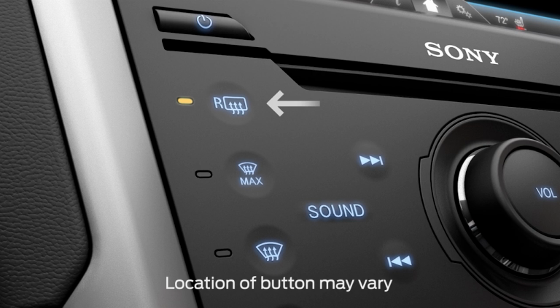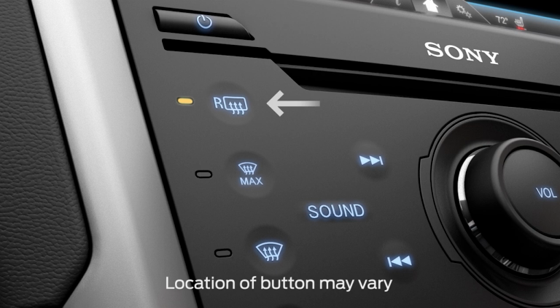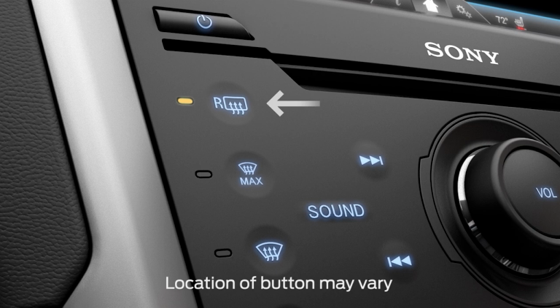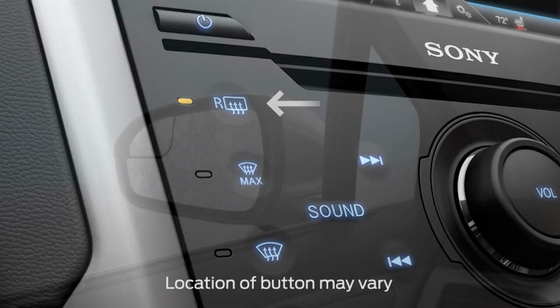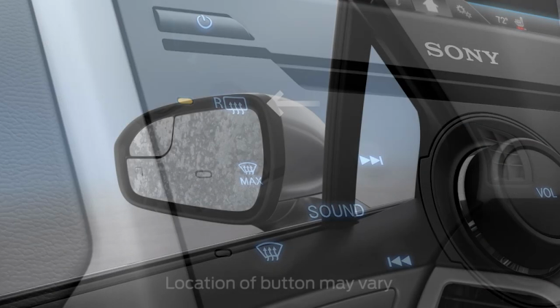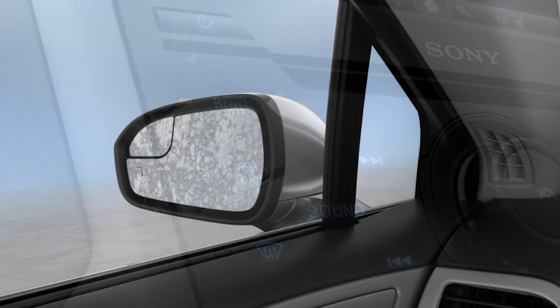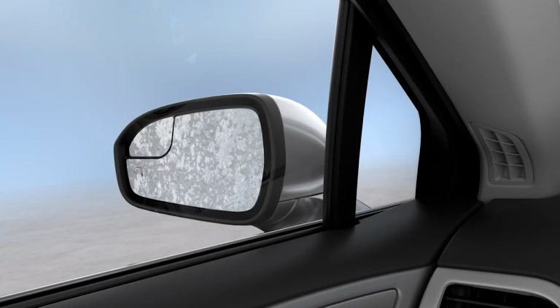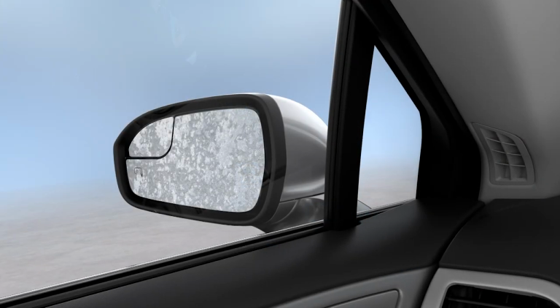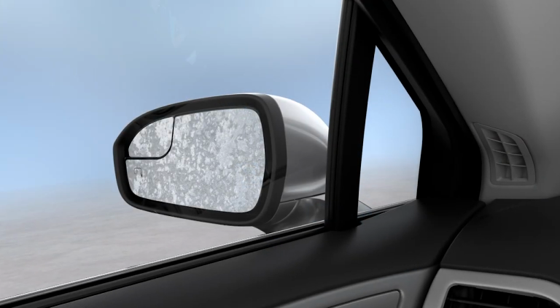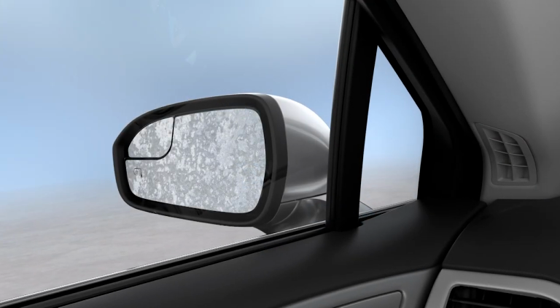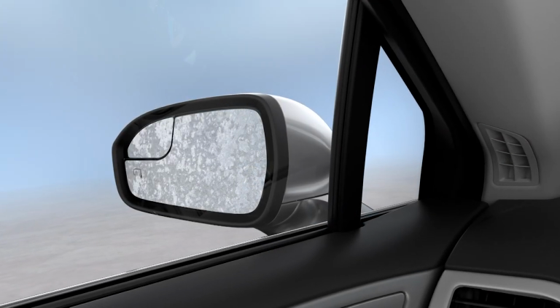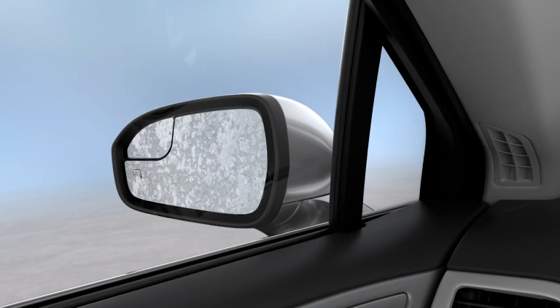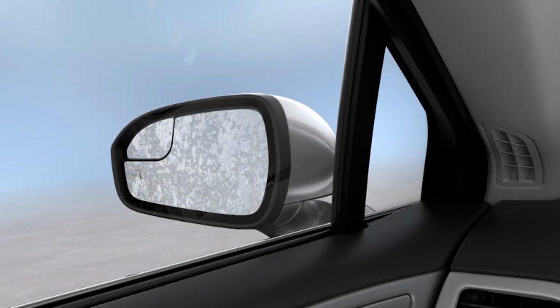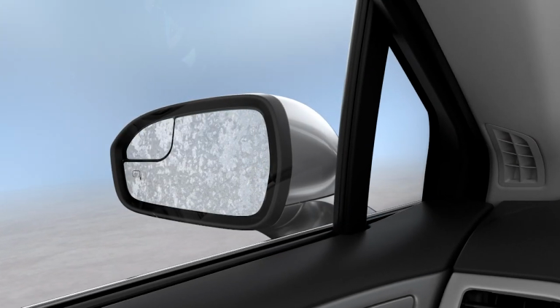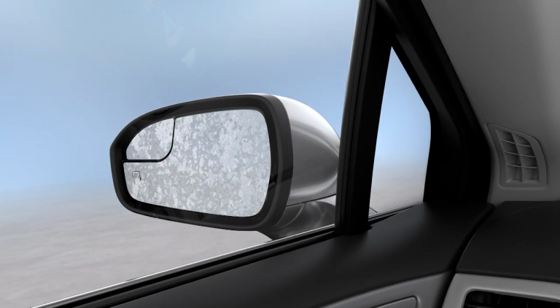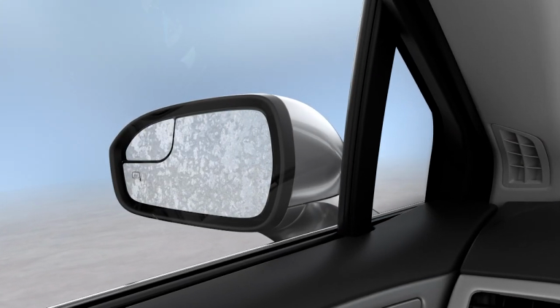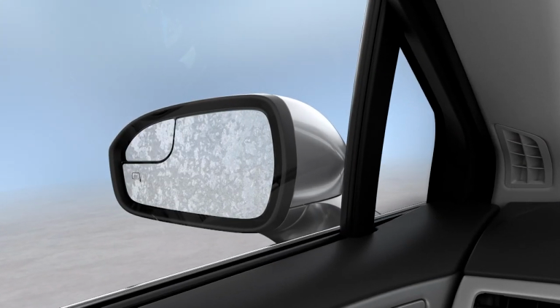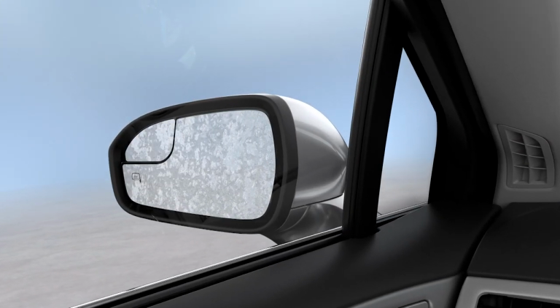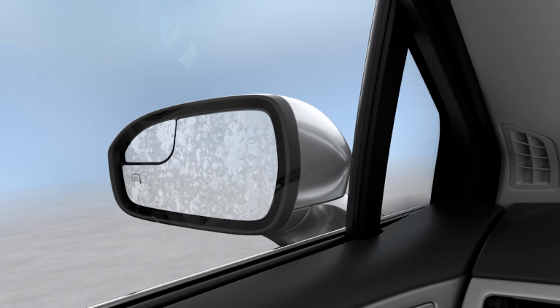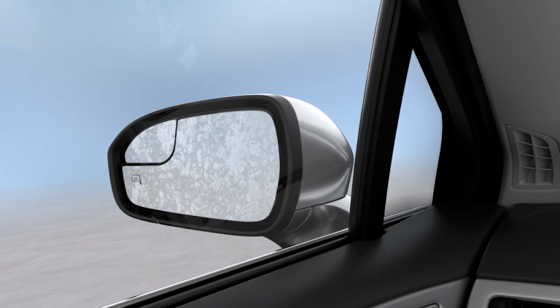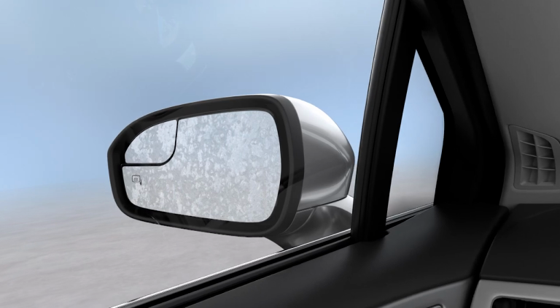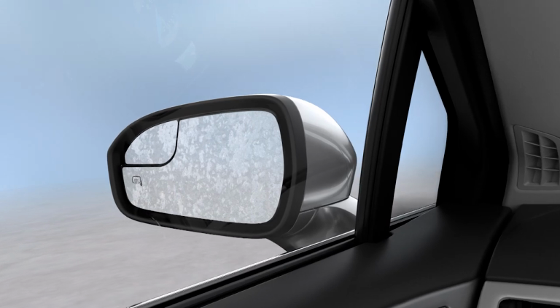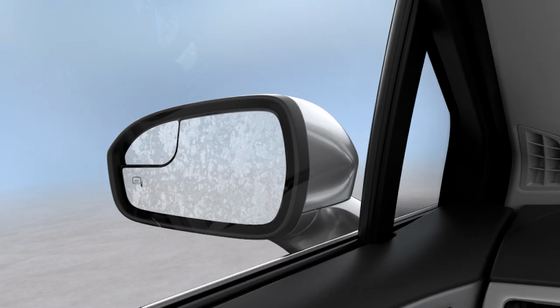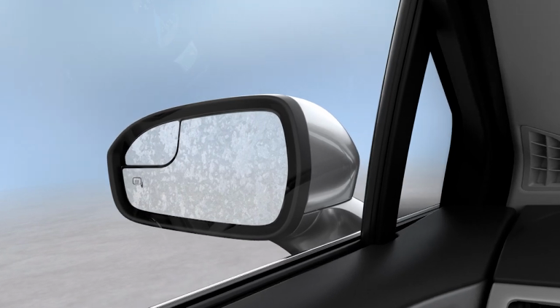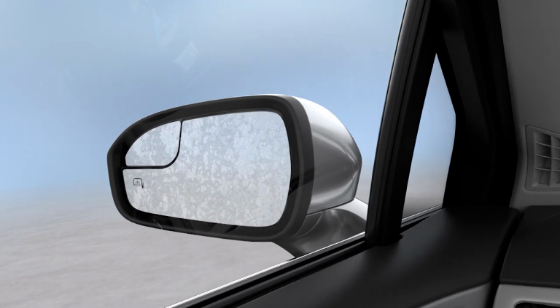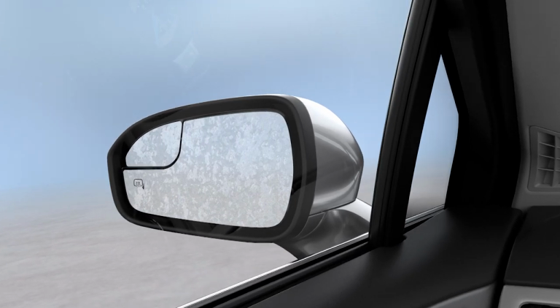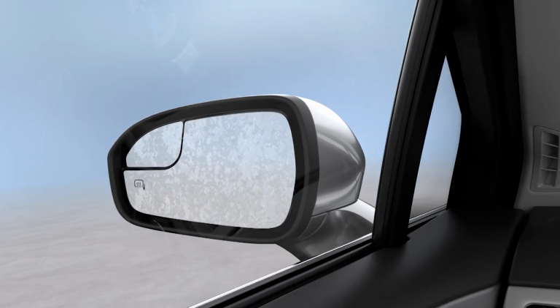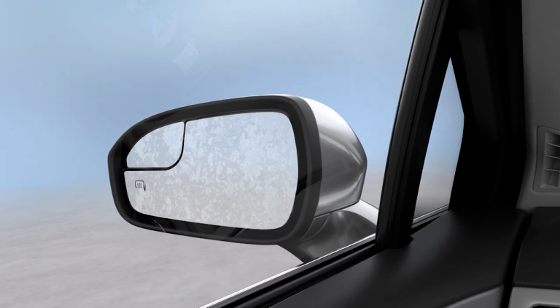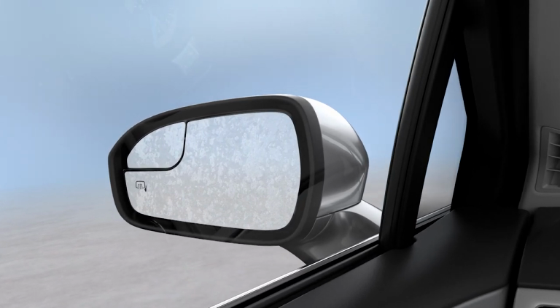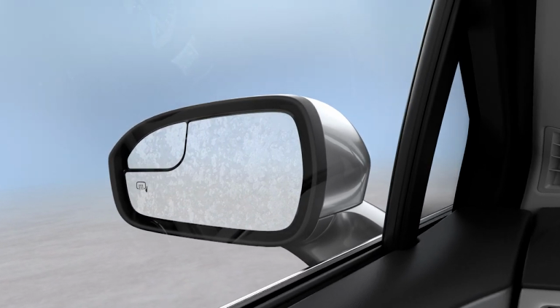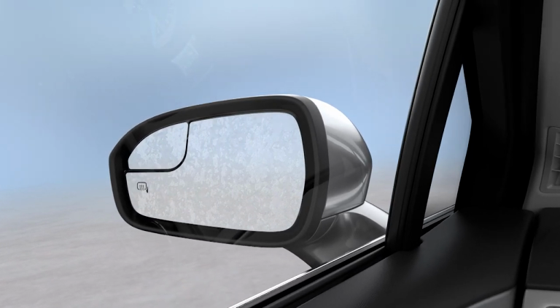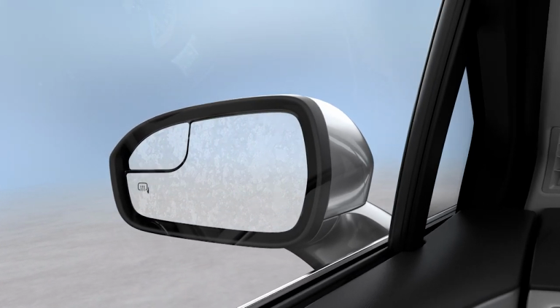Keep in mind, if you have an auto-dimming driver side mirror, it will take longer to defrost because of the thicker glass.